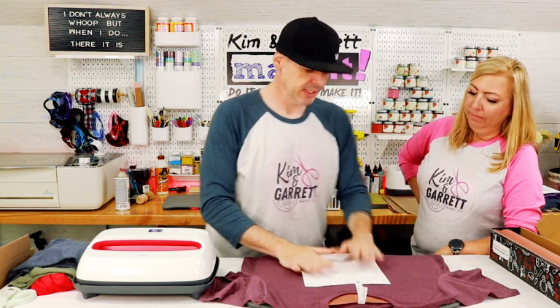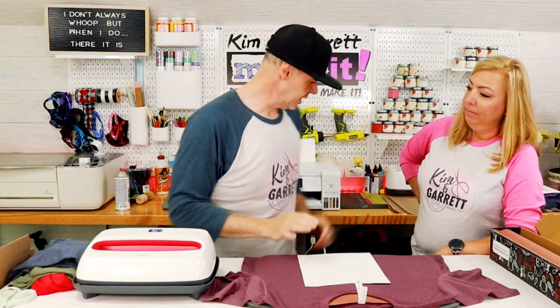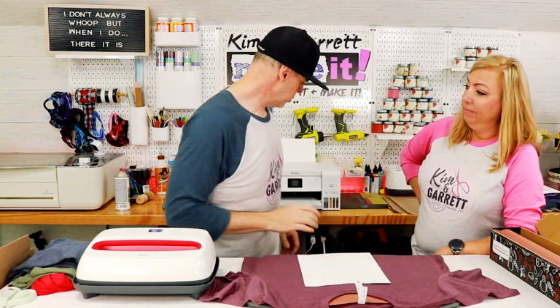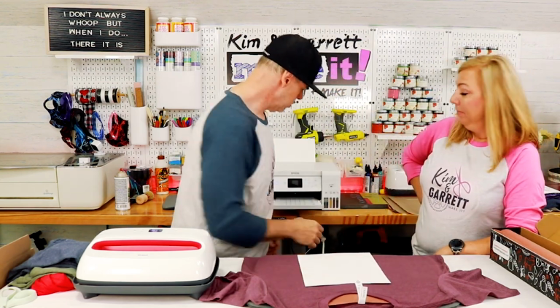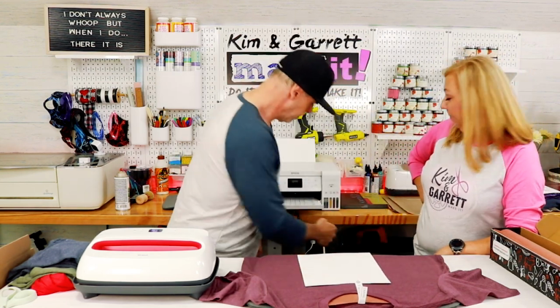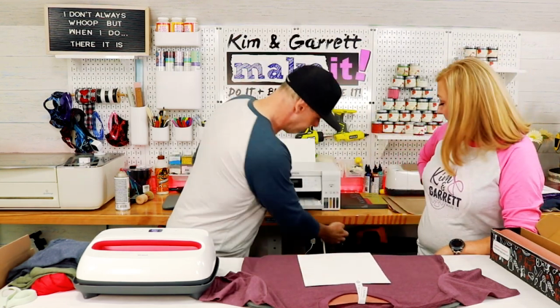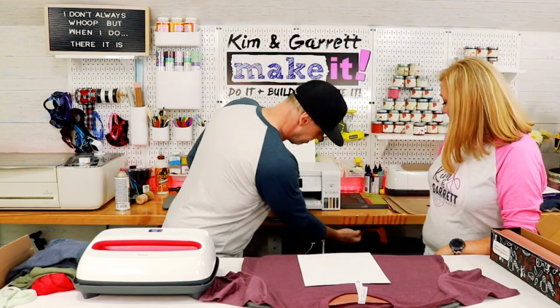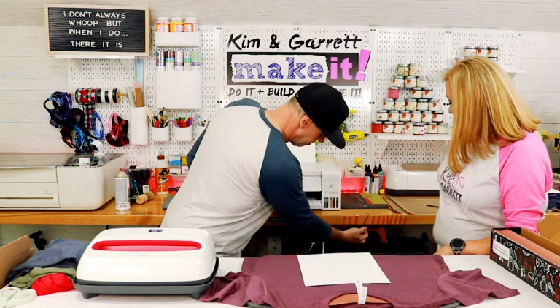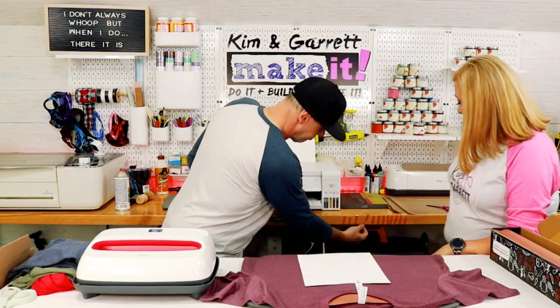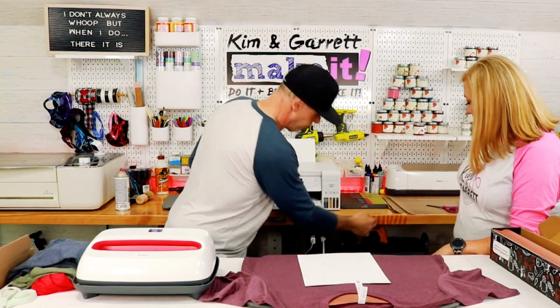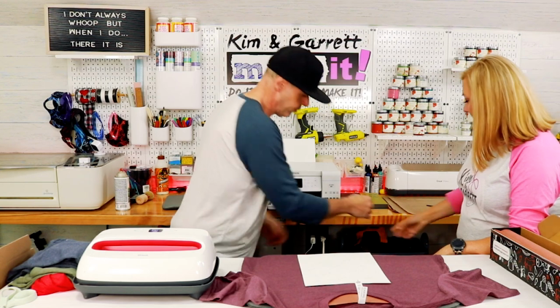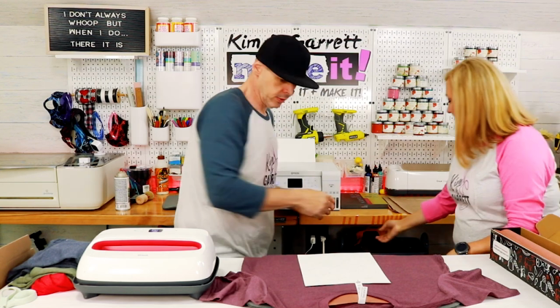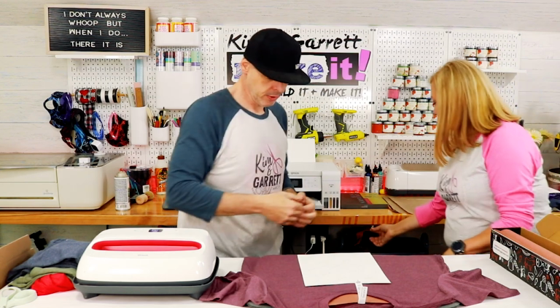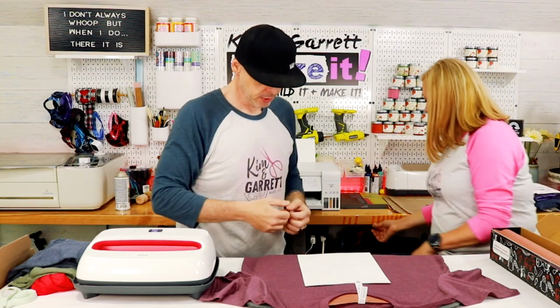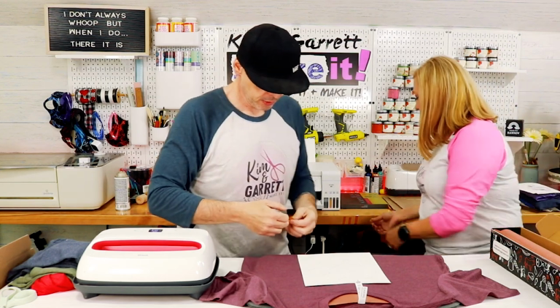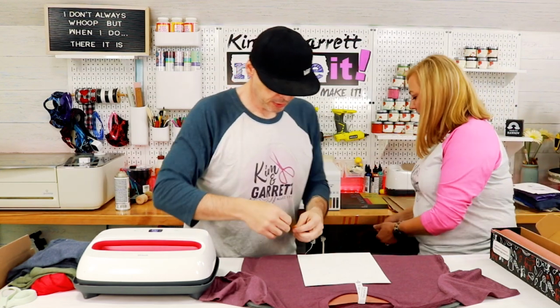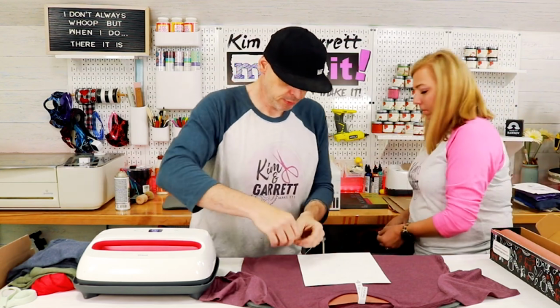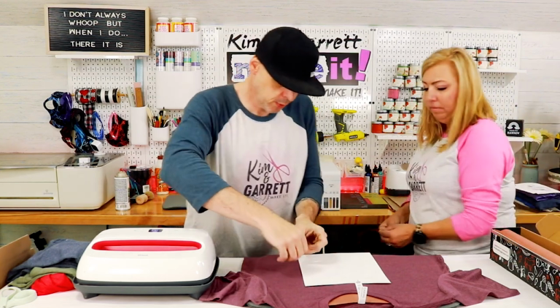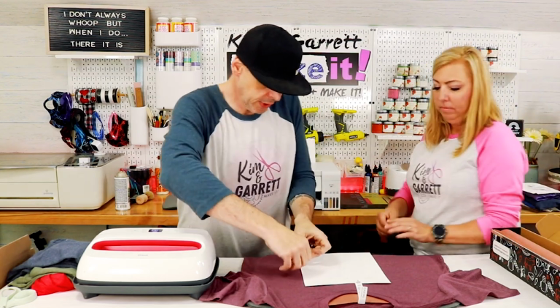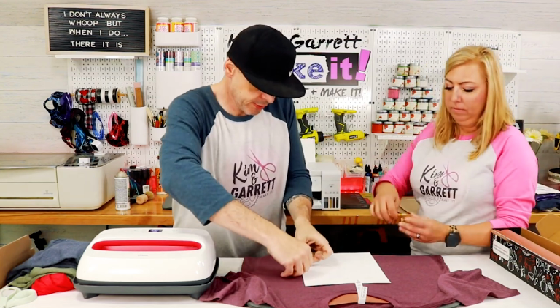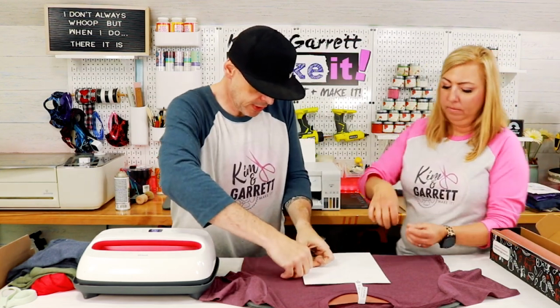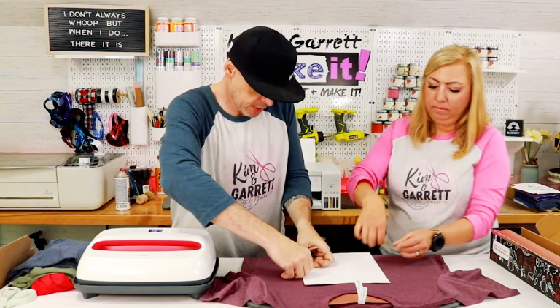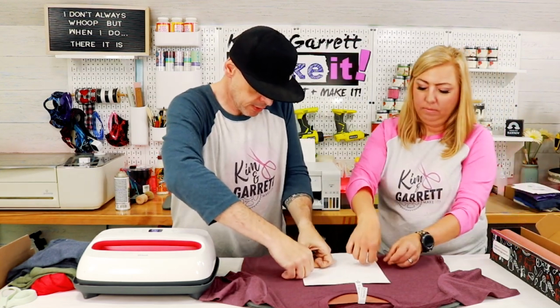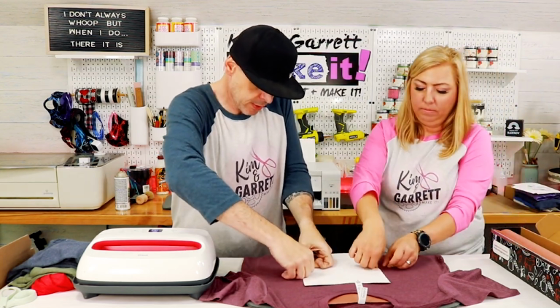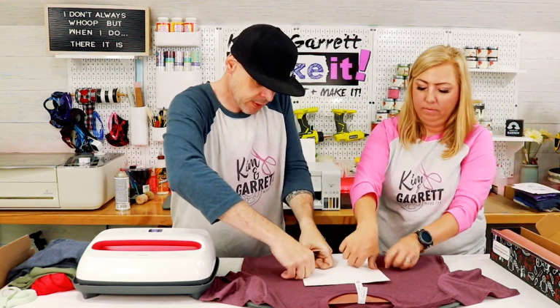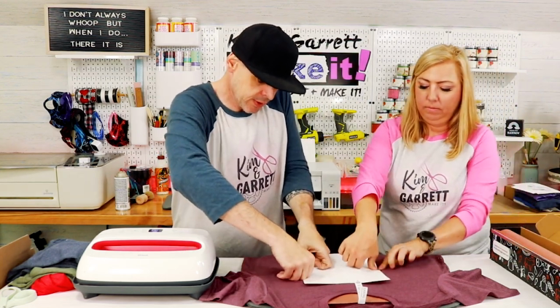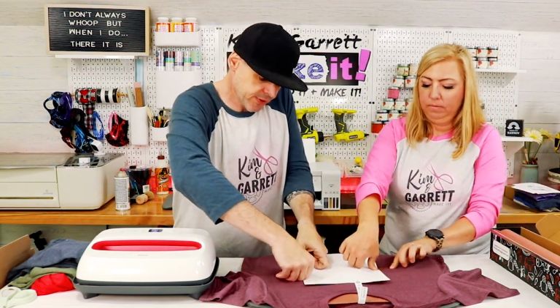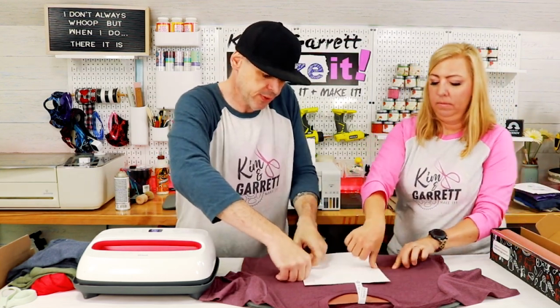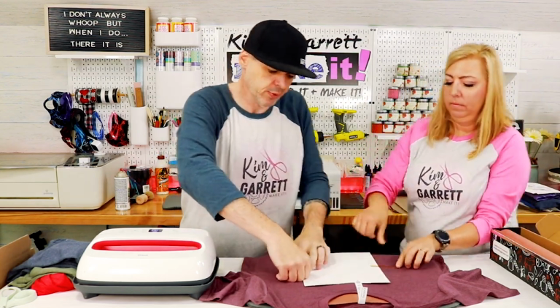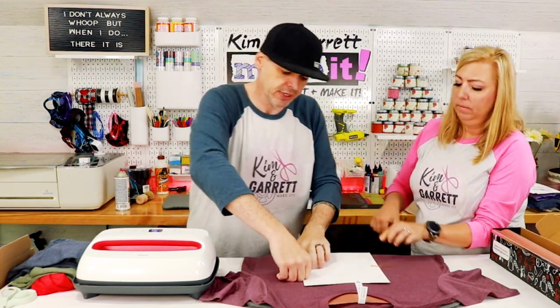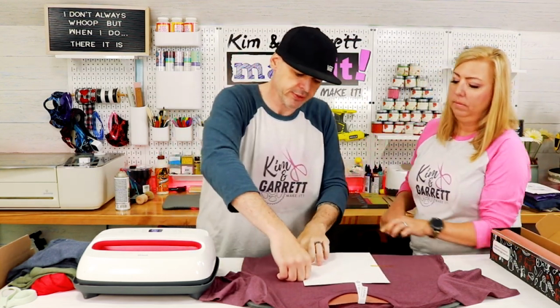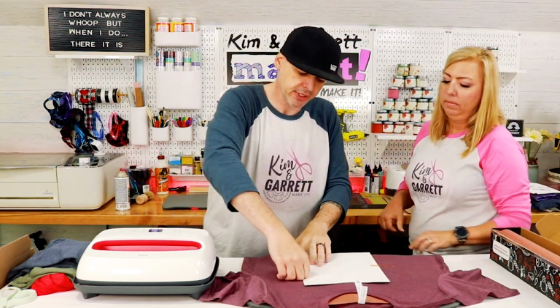High heat tape — I'm just gonna put one on either side so I don't get ghosting.